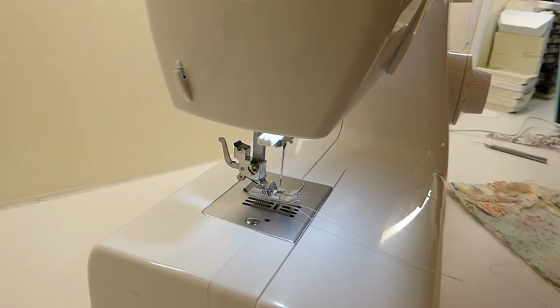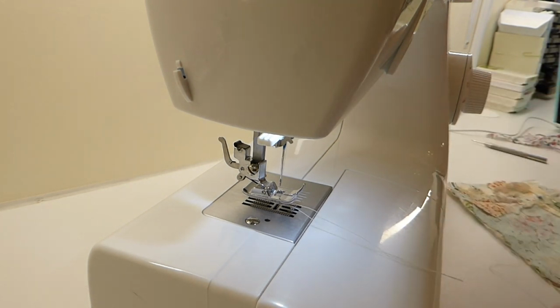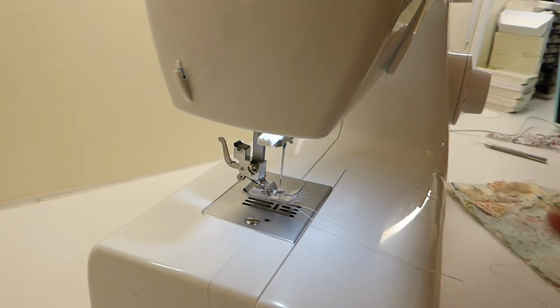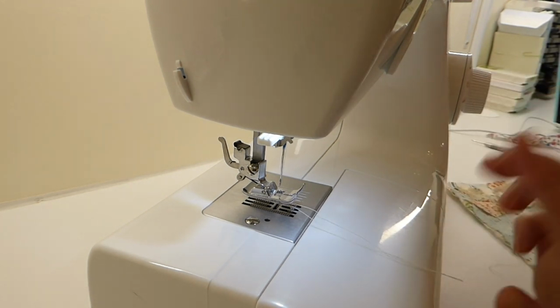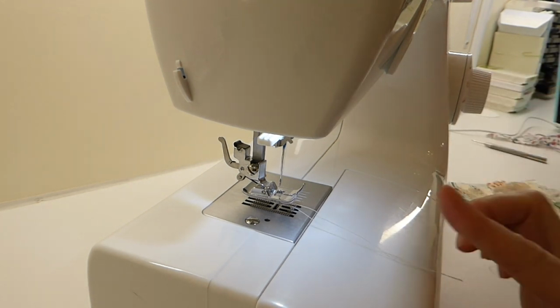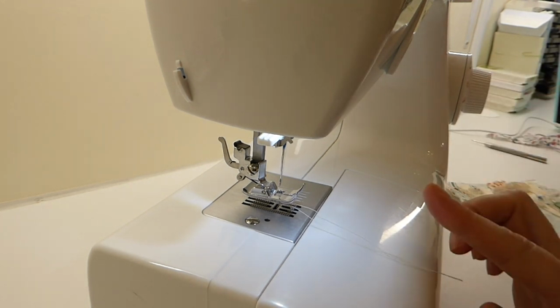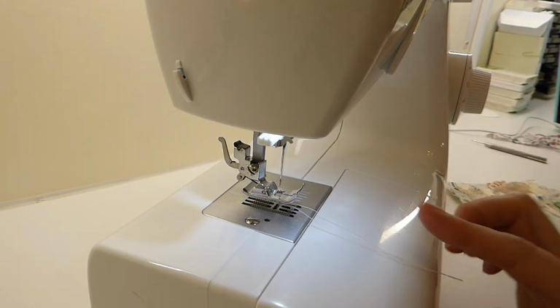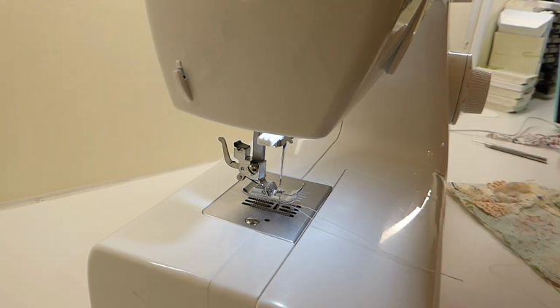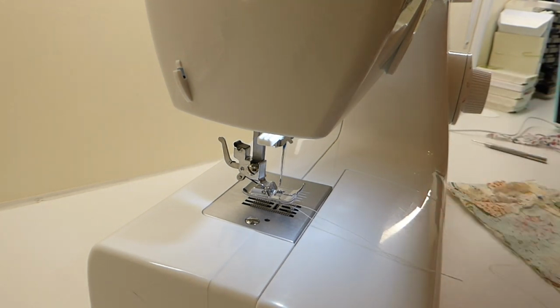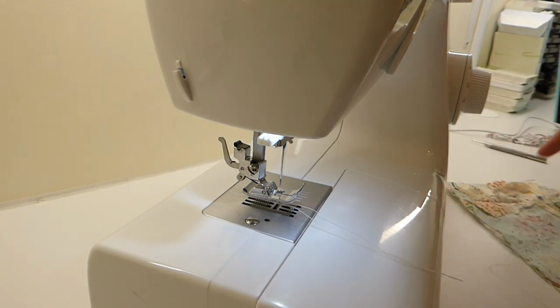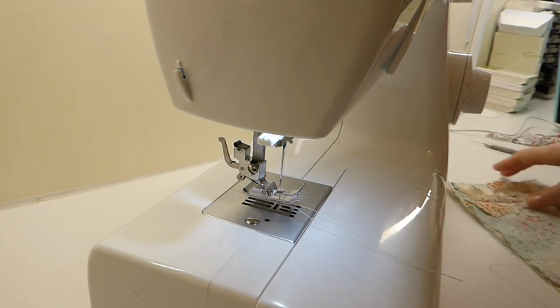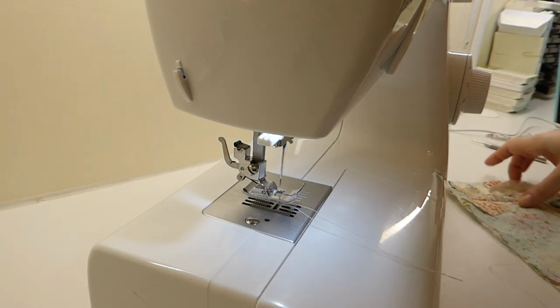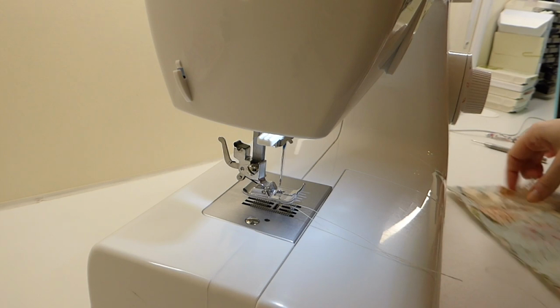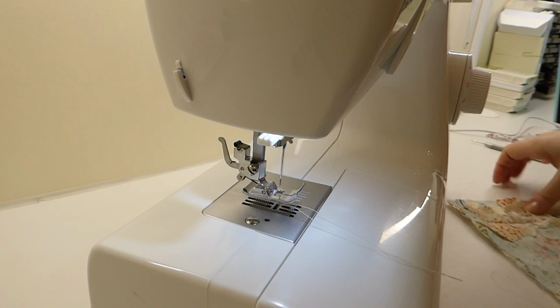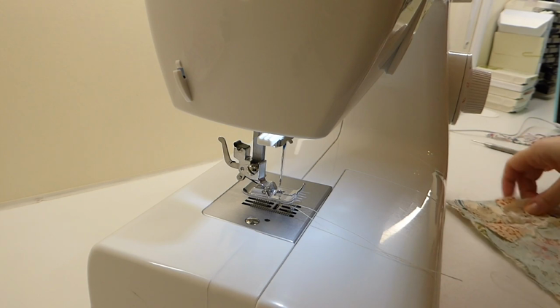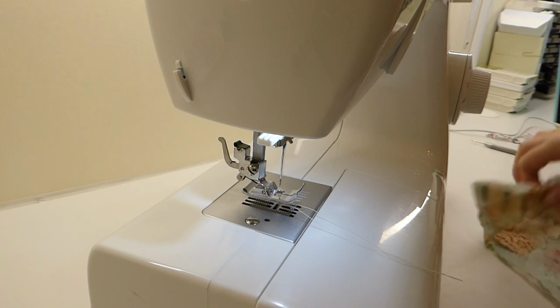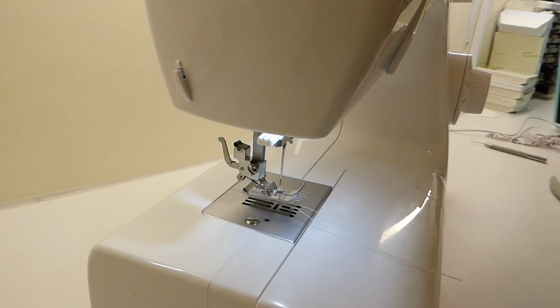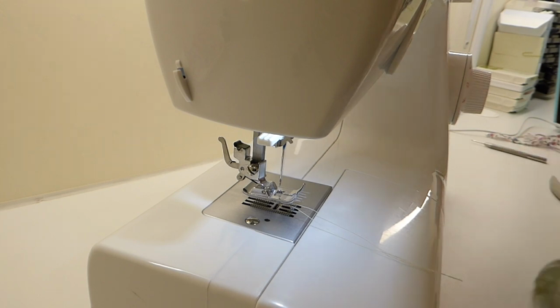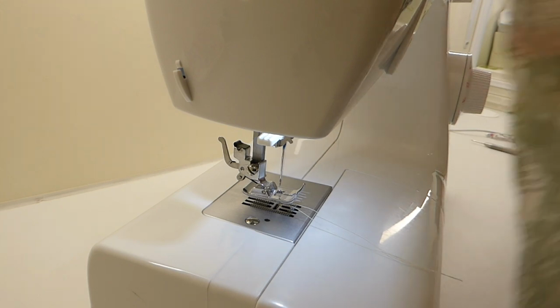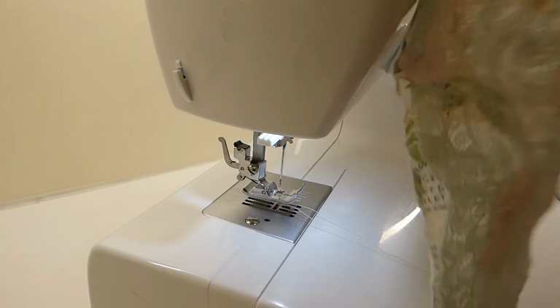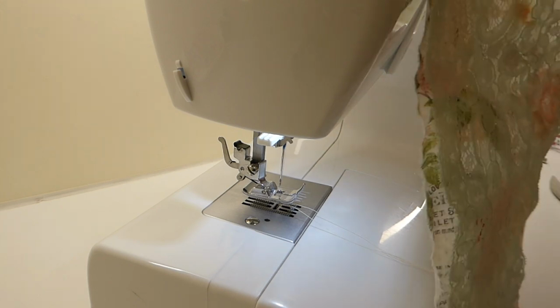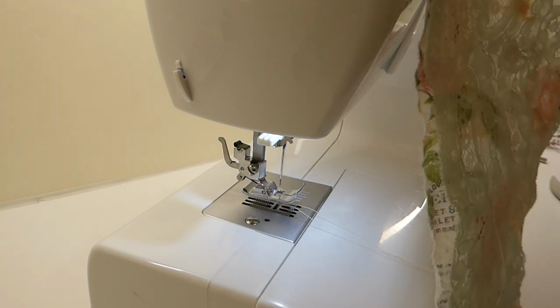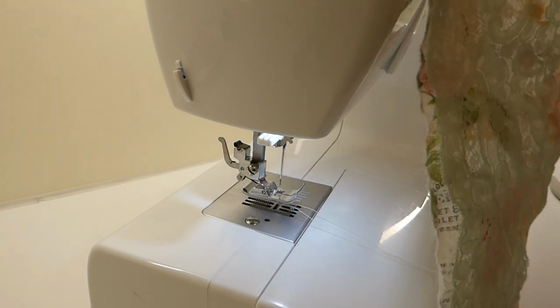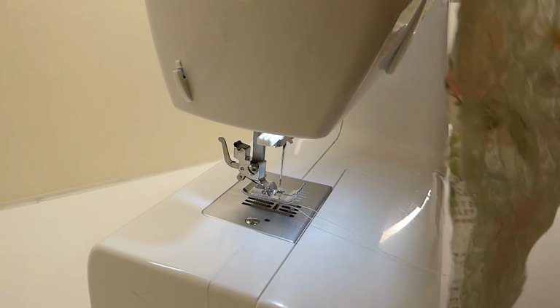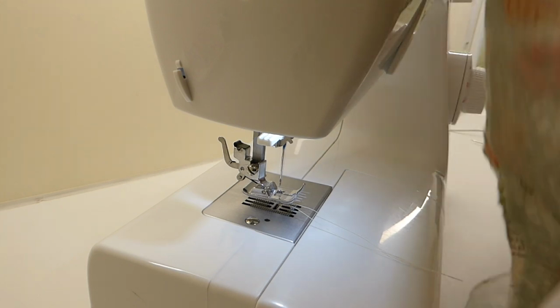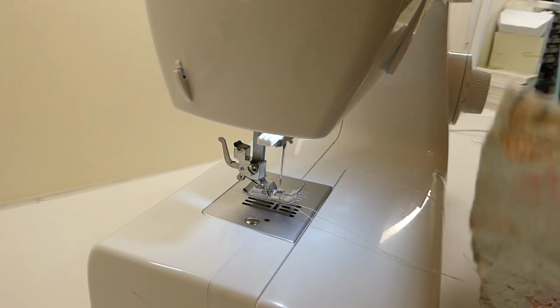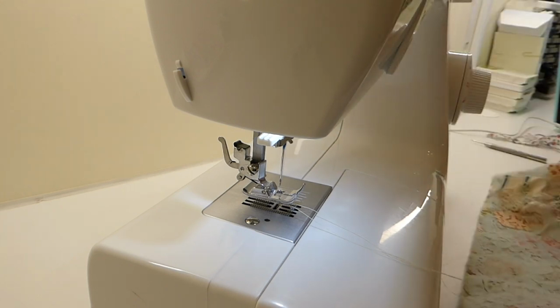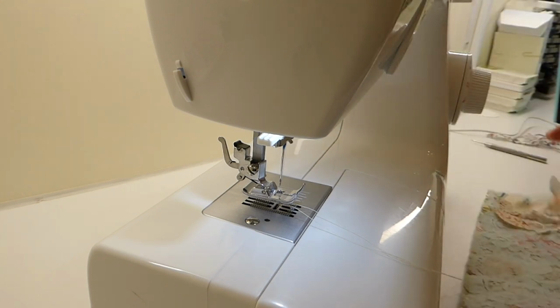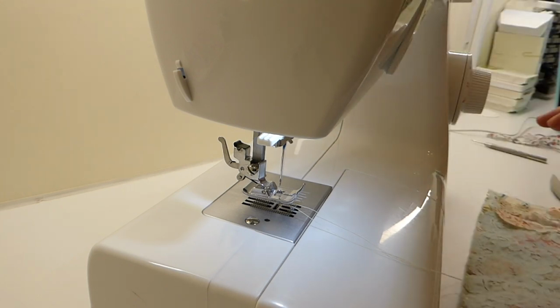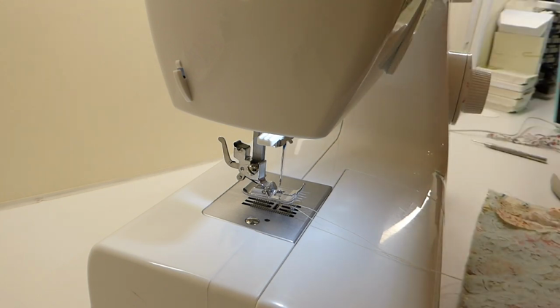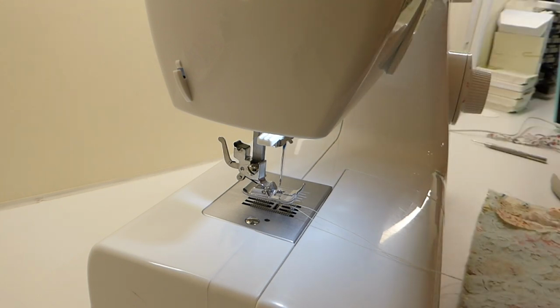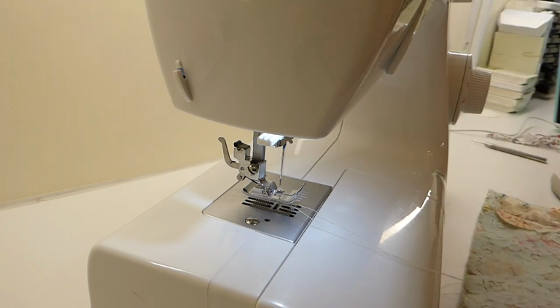I'm going to shut the camera off and finish this piece, then I'll show you how it looks at the end.